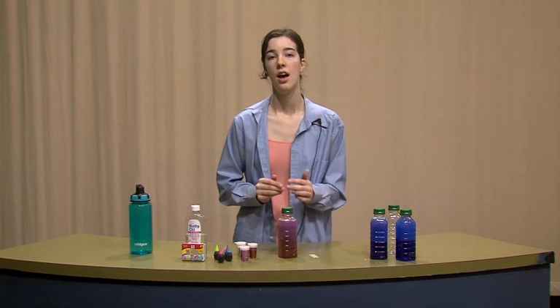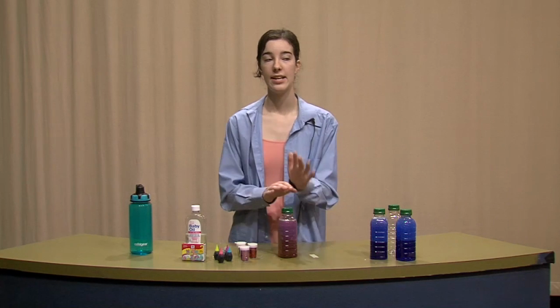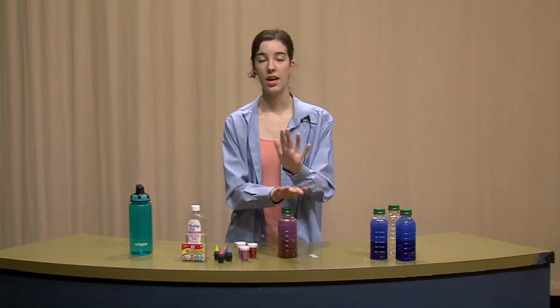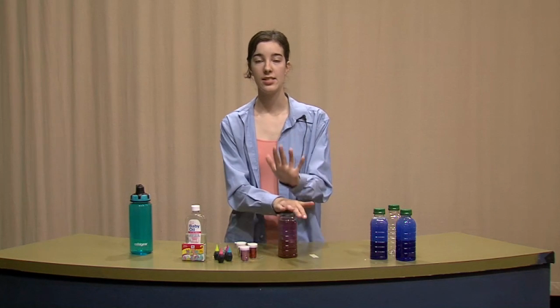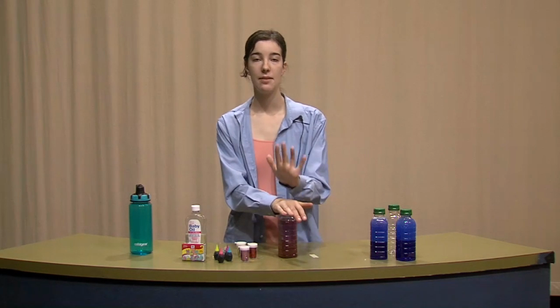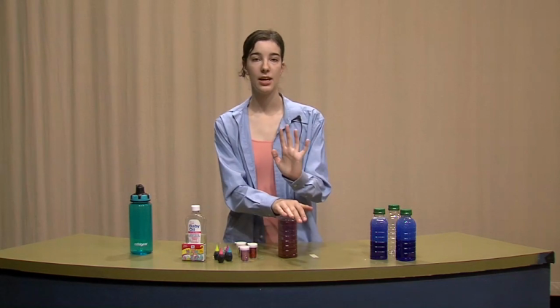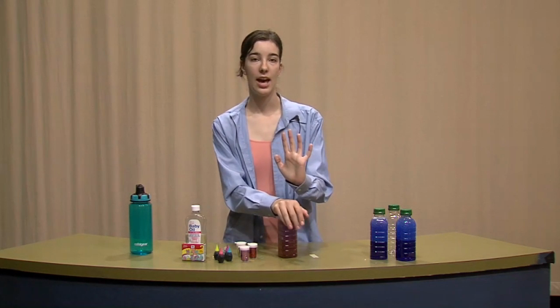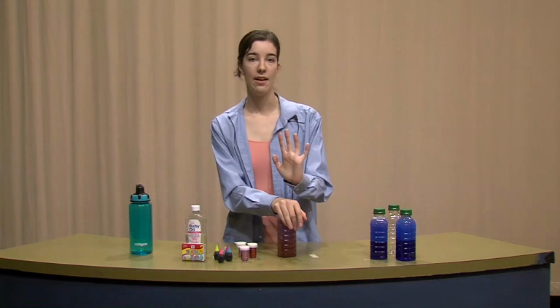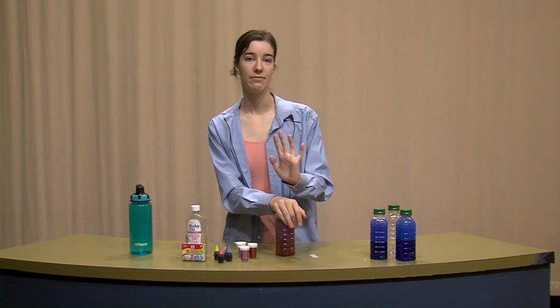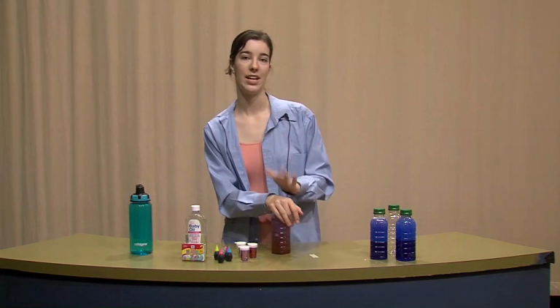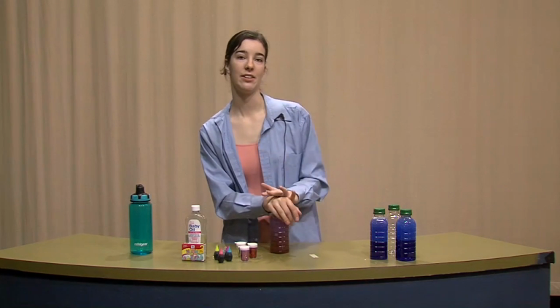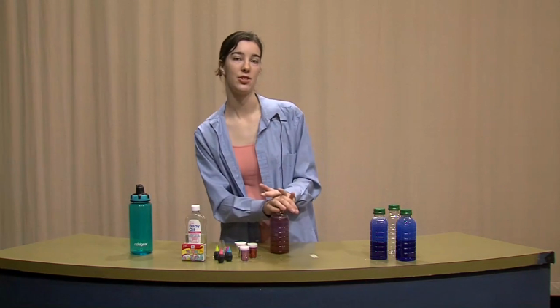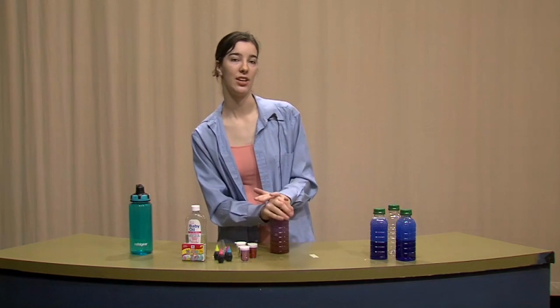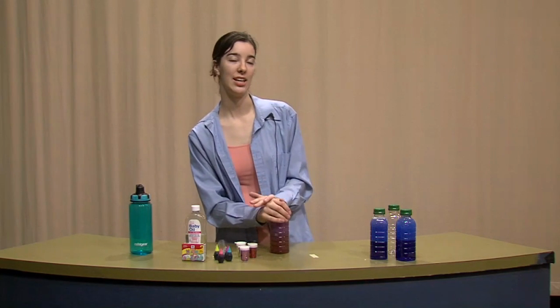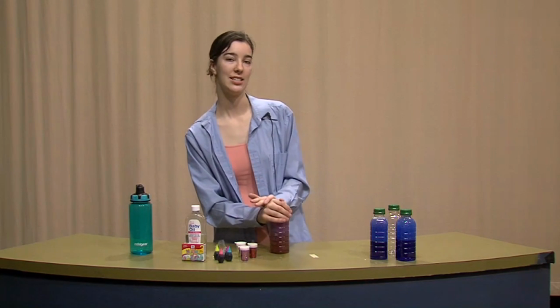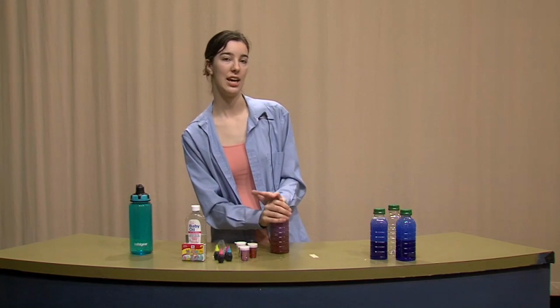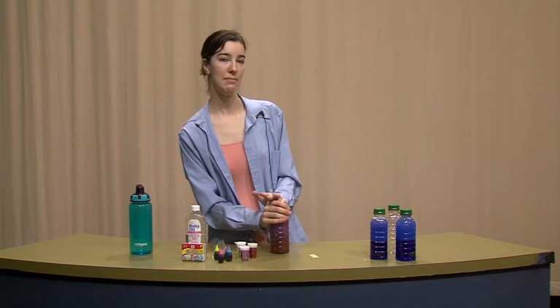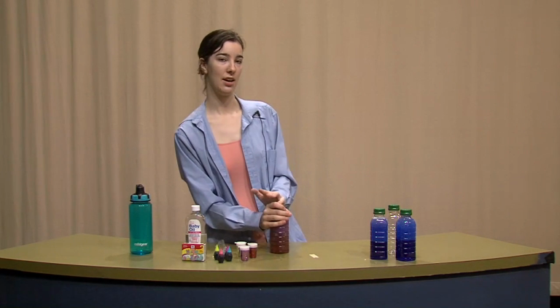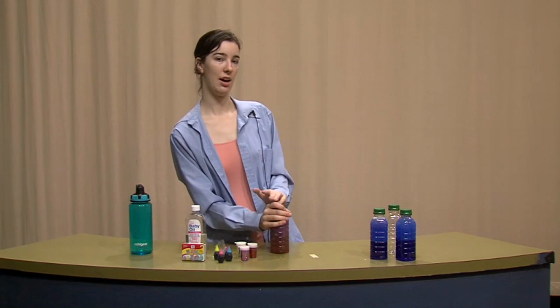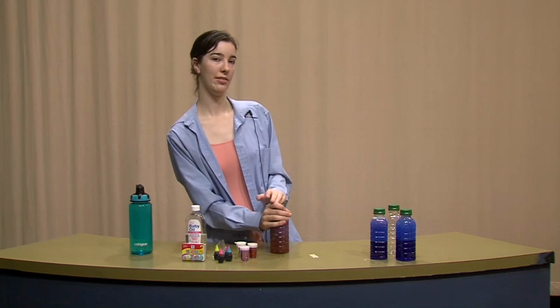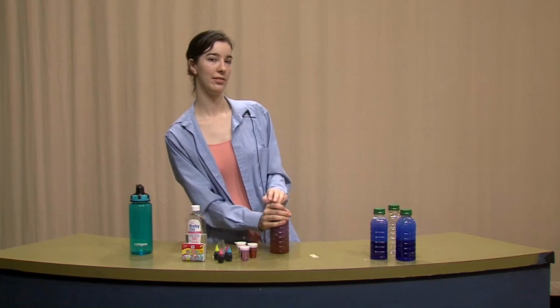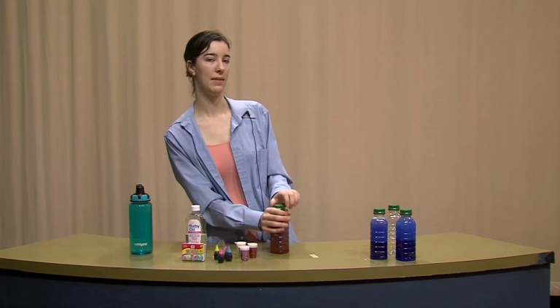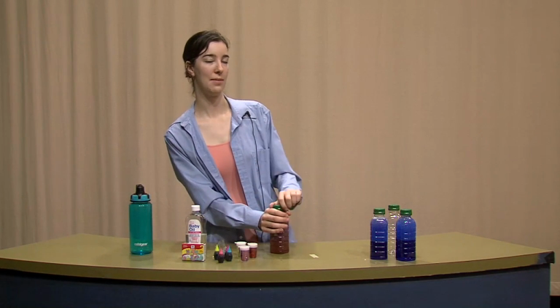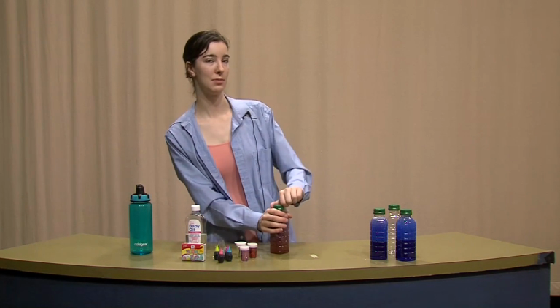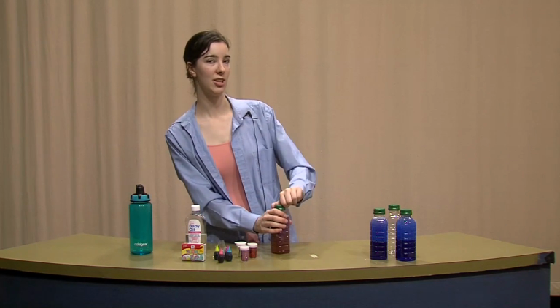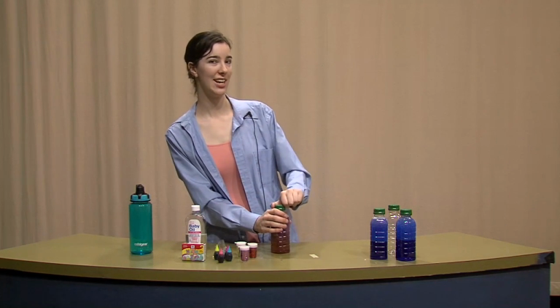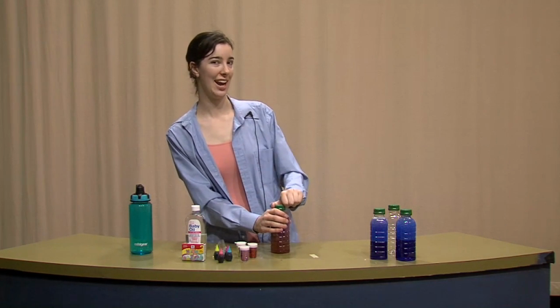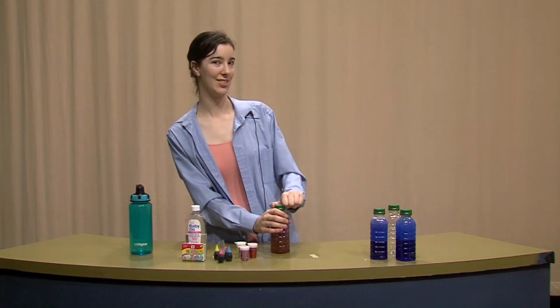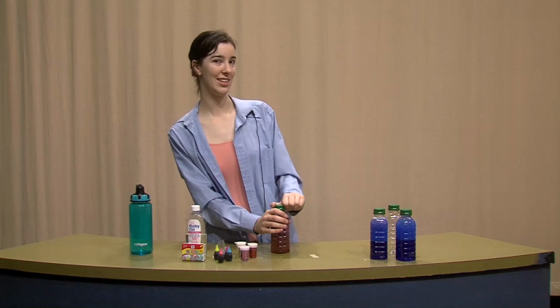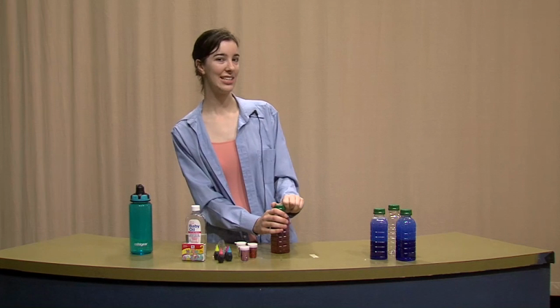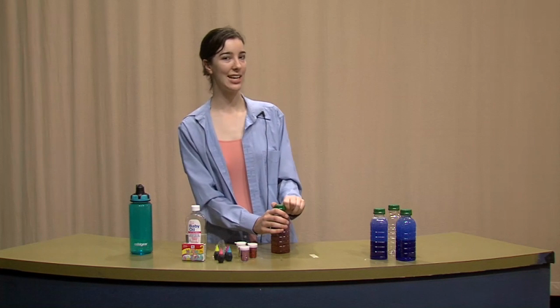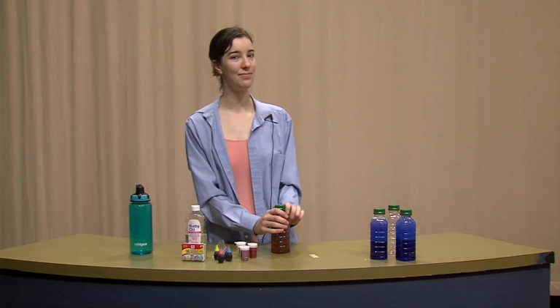That's all the time we have. Thank you for joining us today. My name is Morgan and I will see you next time.